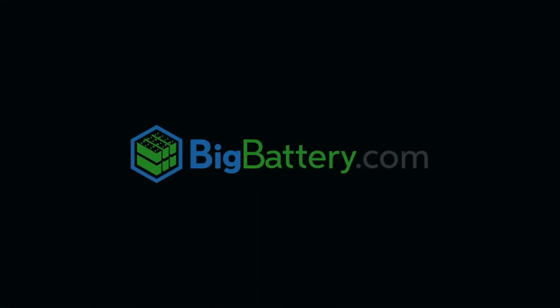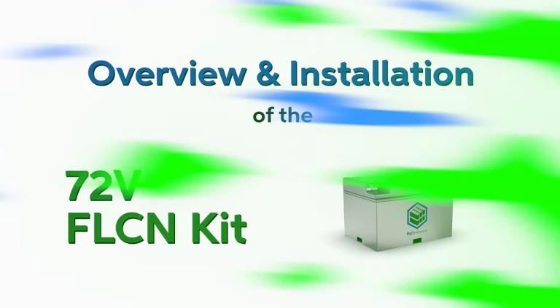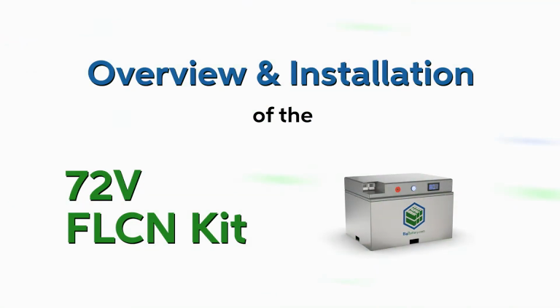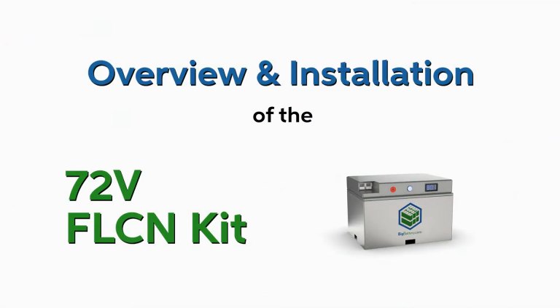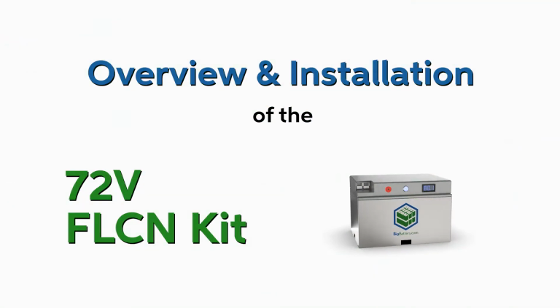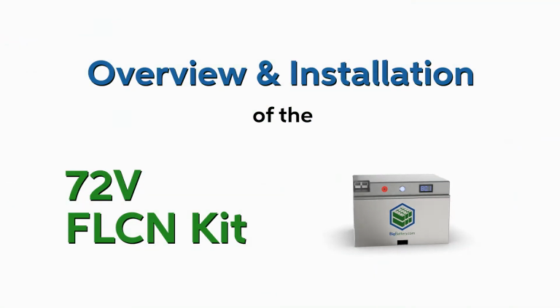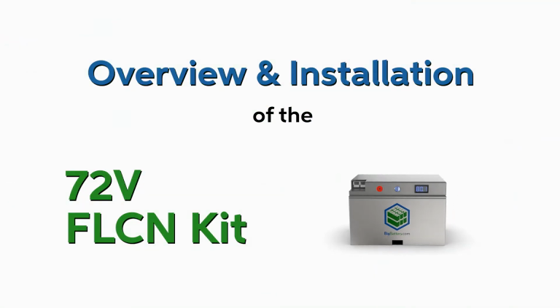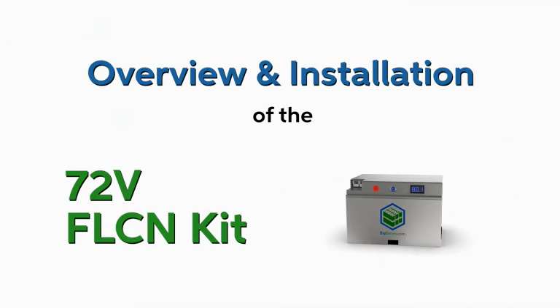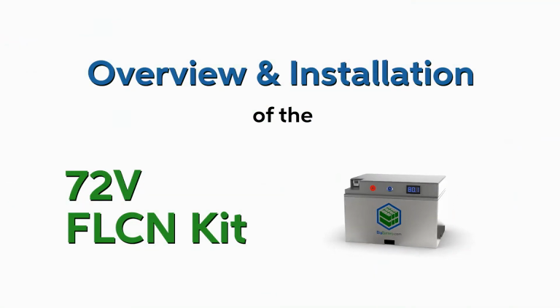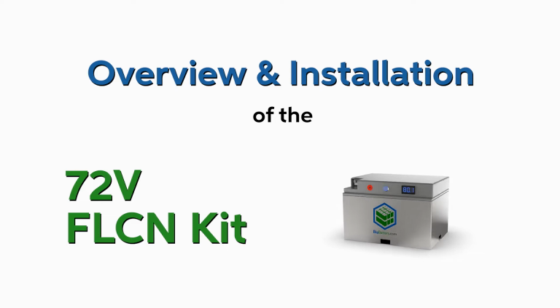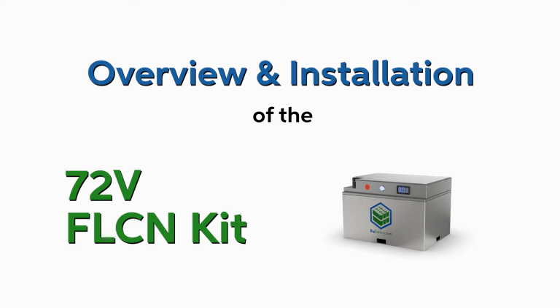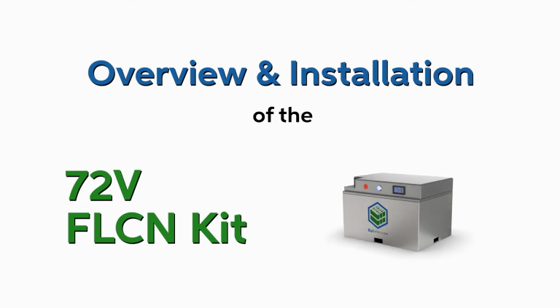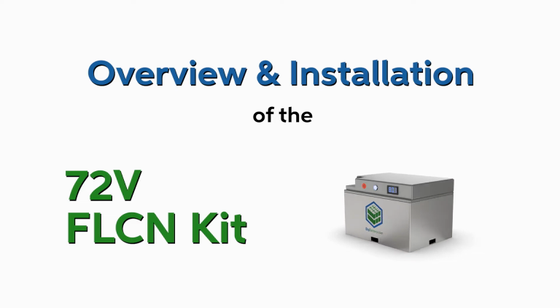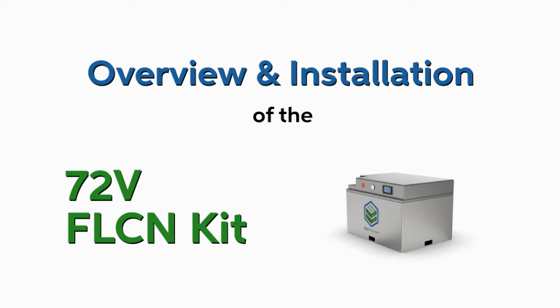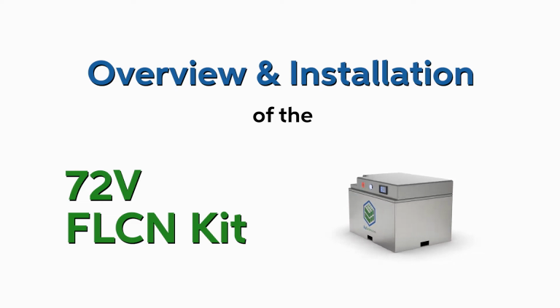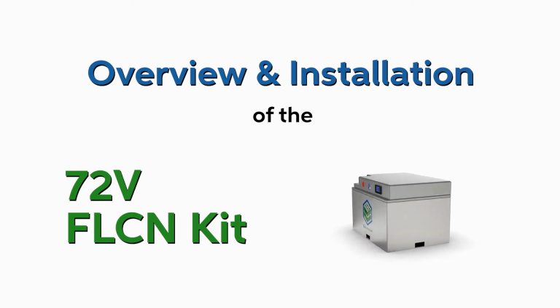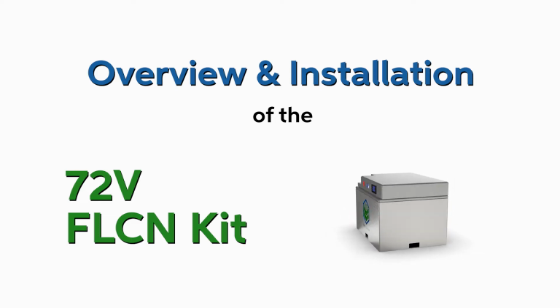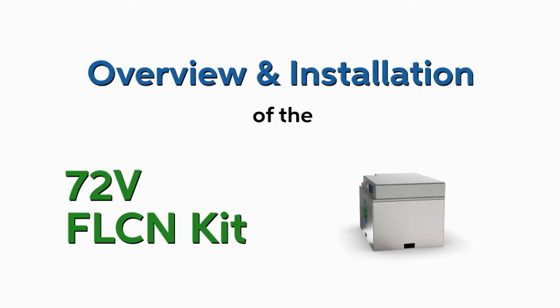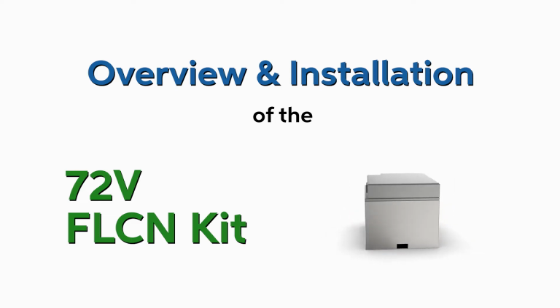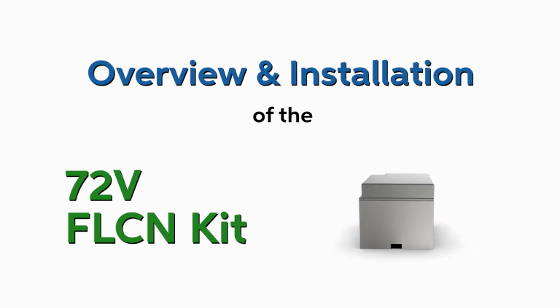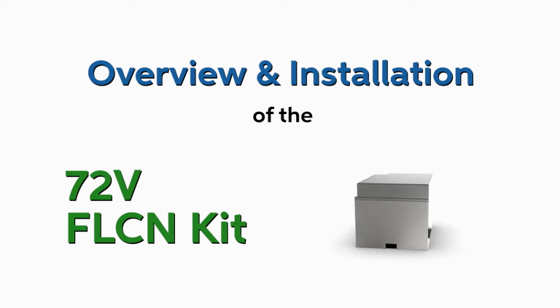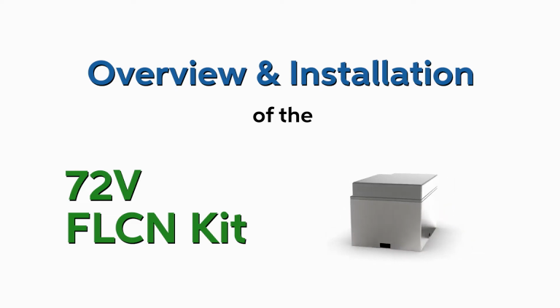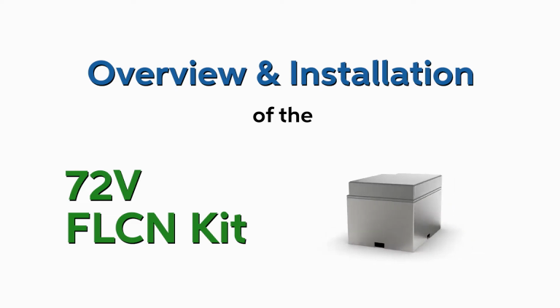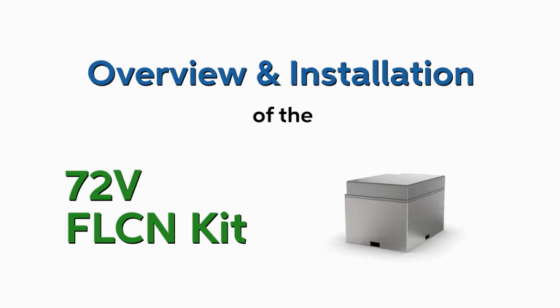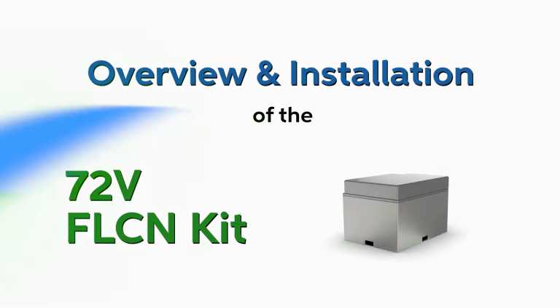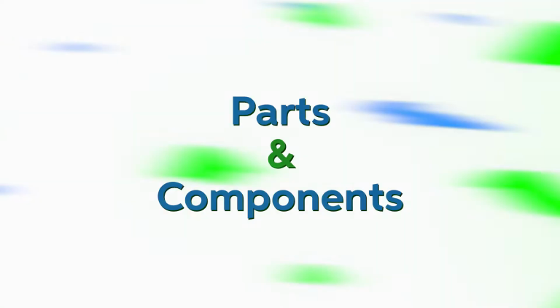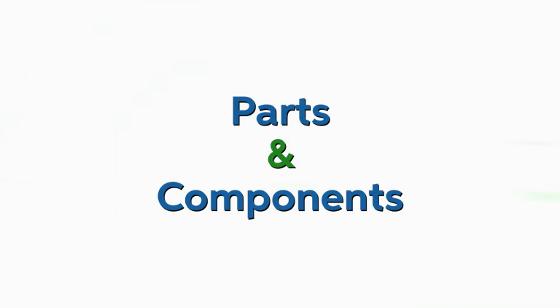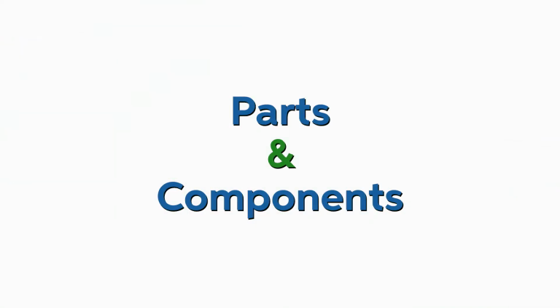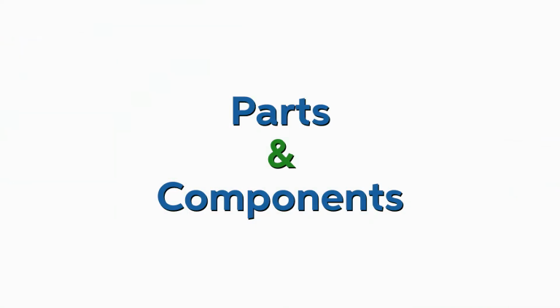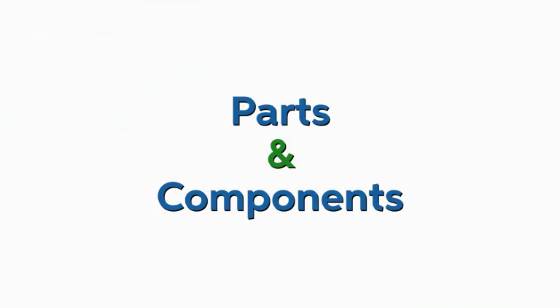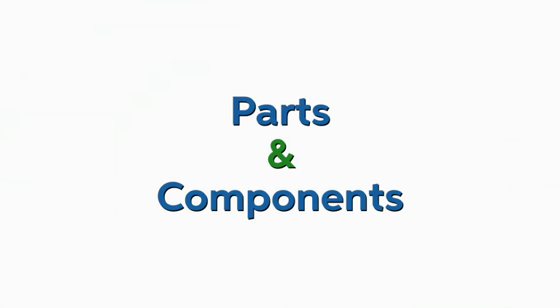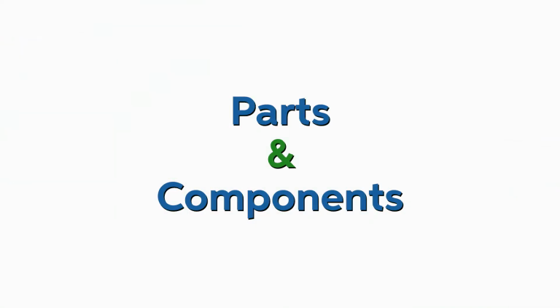Hello everyone, today we're going to be showing you how to install your new Falcons. We'll be using the 2 Falcon Kit for this video.